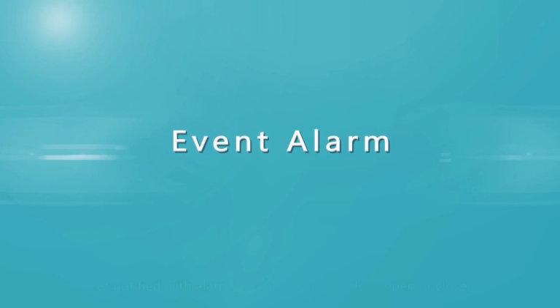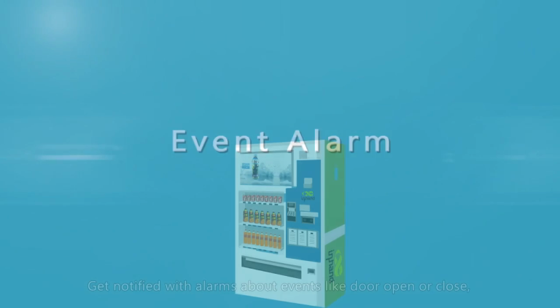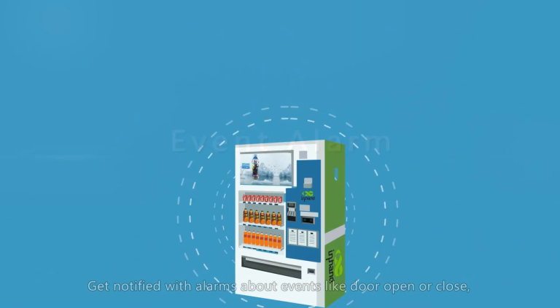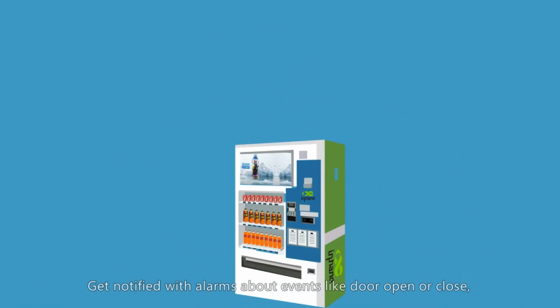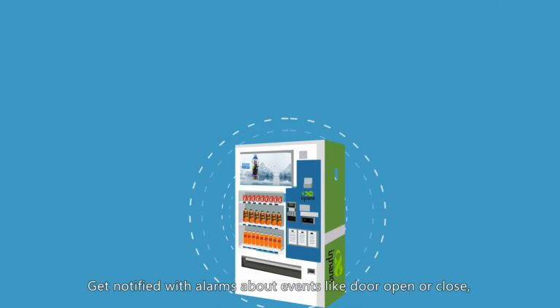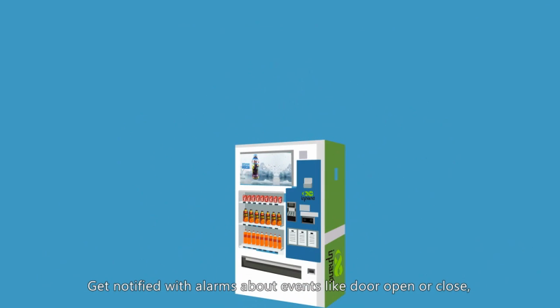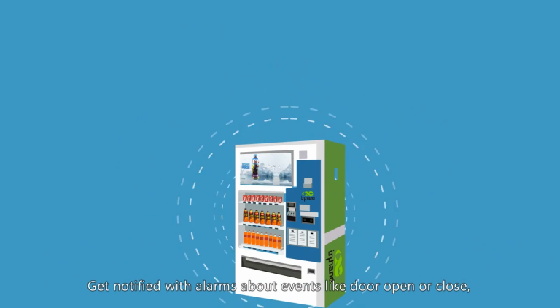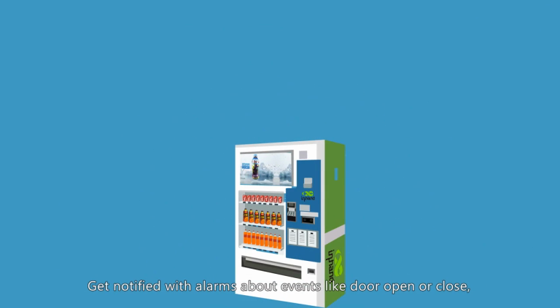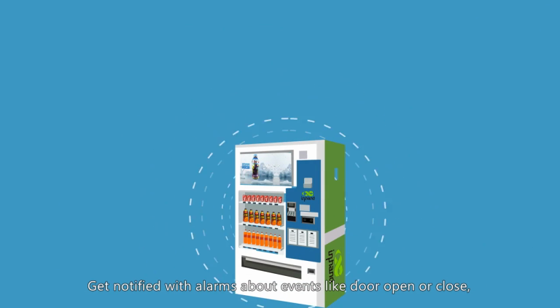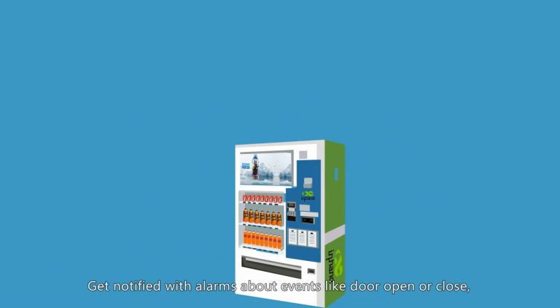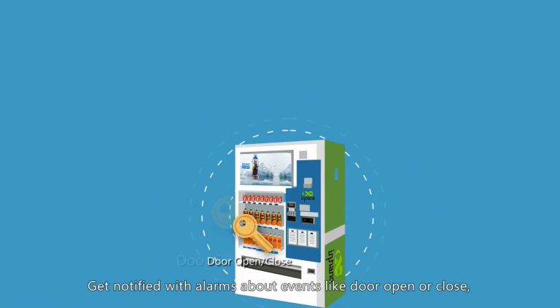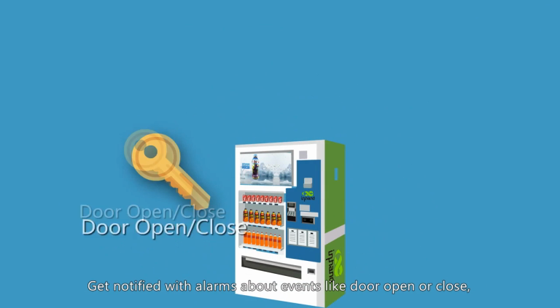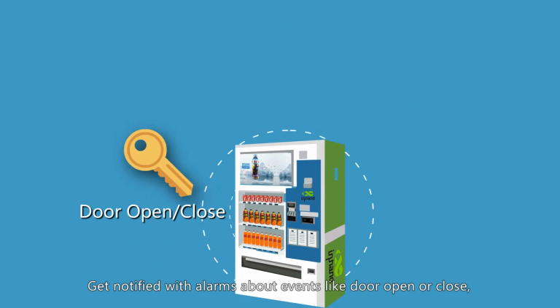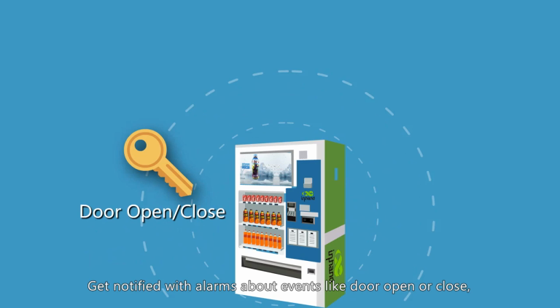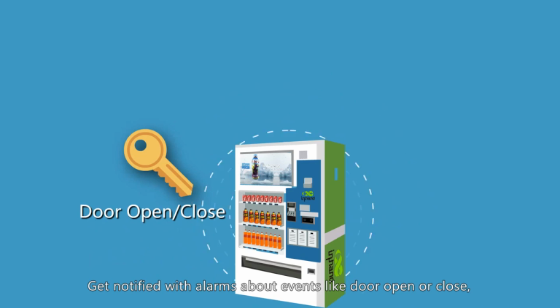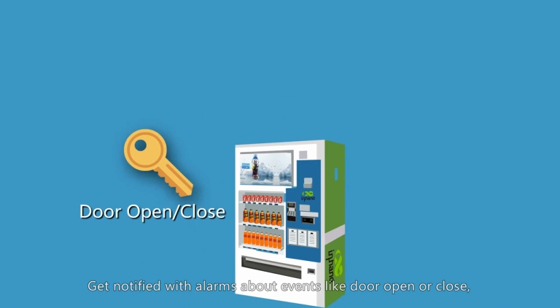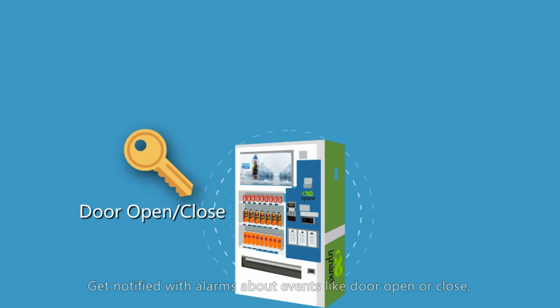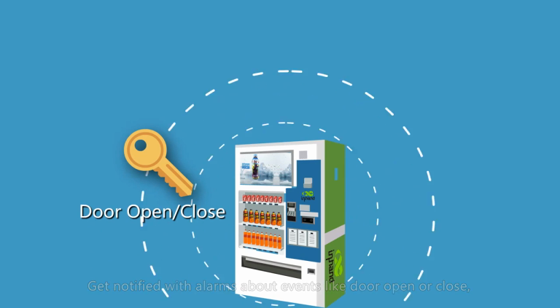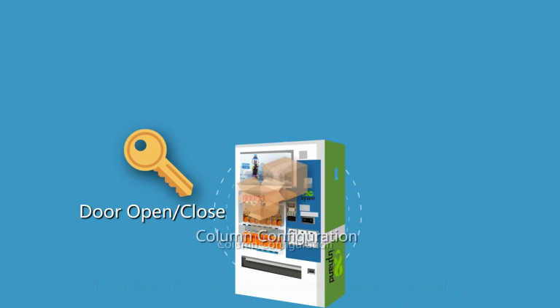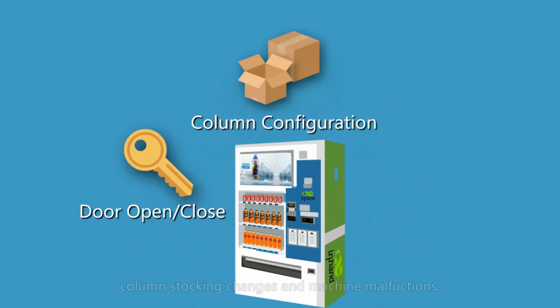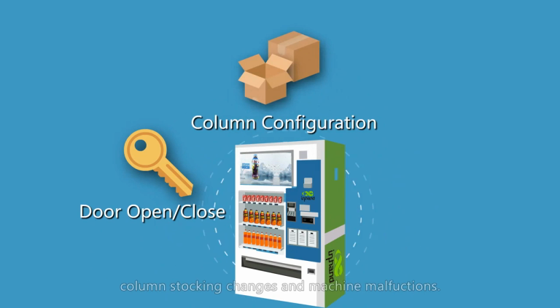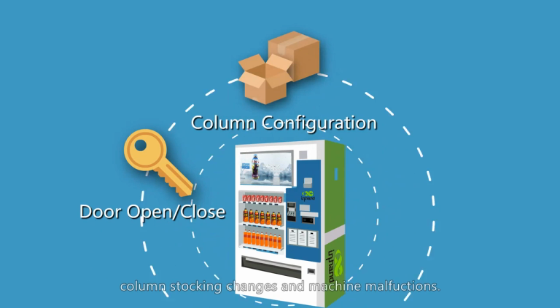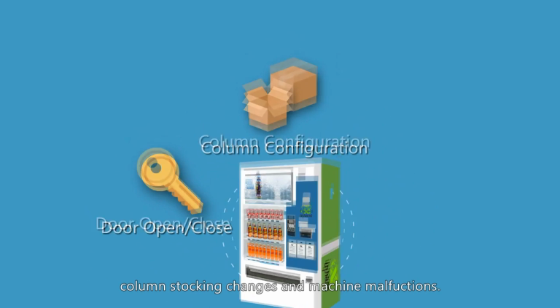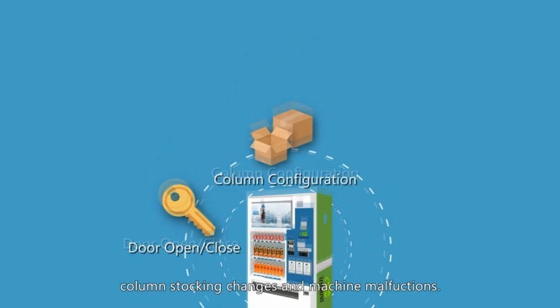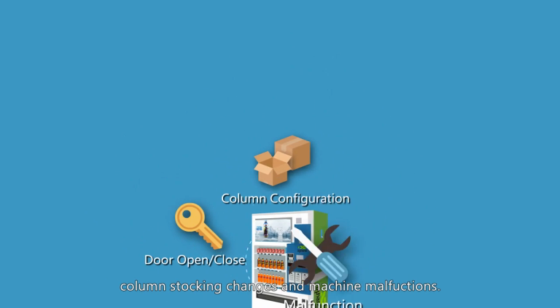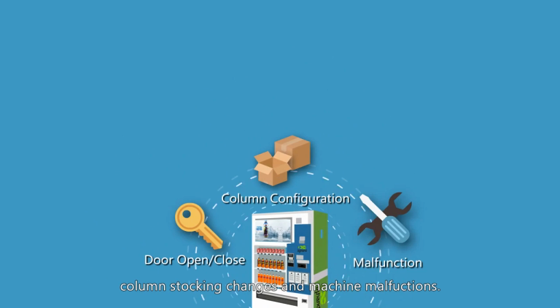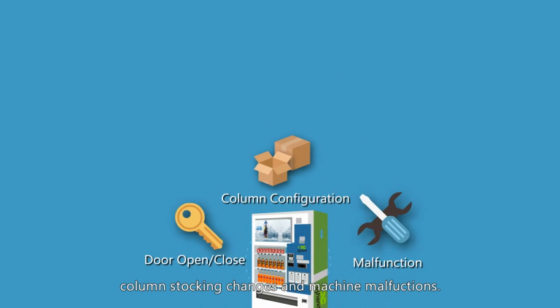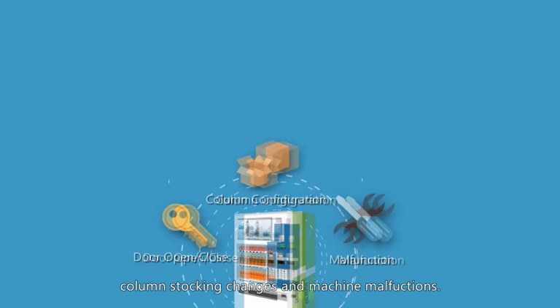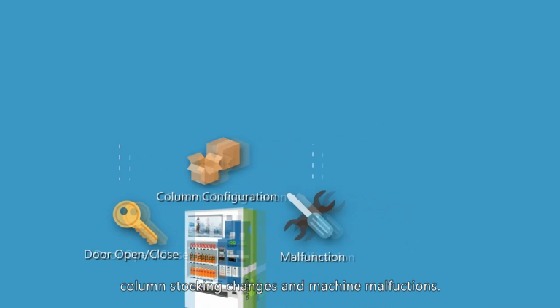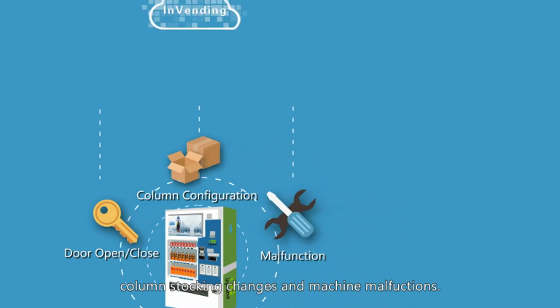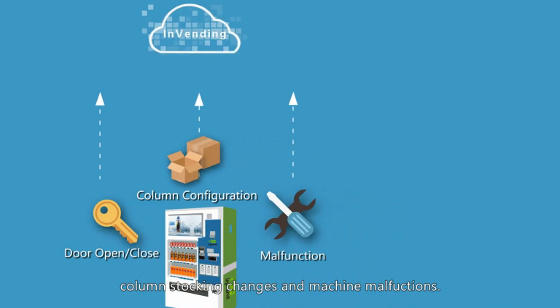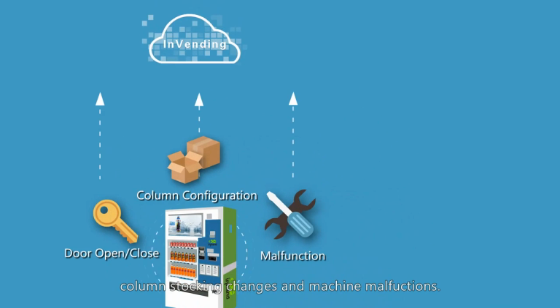Get notified with alarms about events like door open or close, column stocking changes, and machine malfunctions.